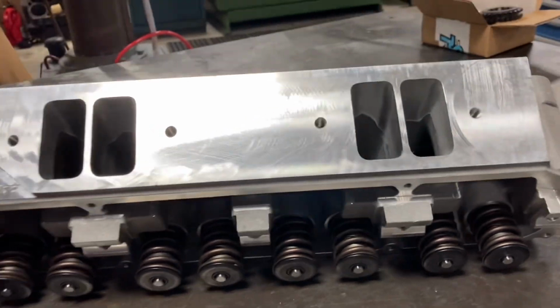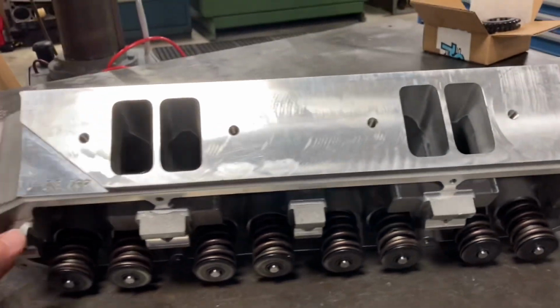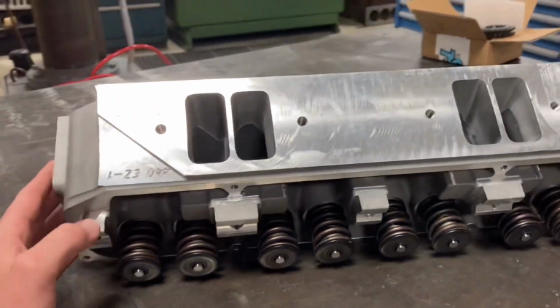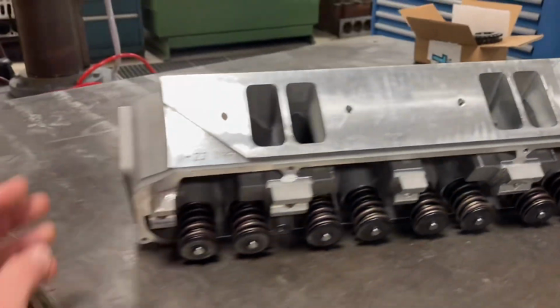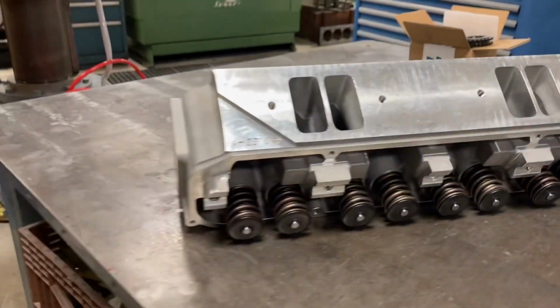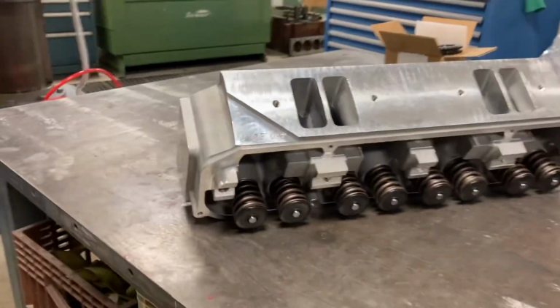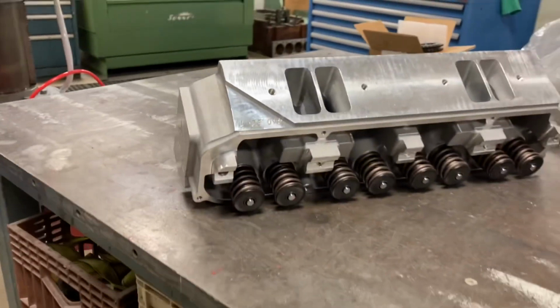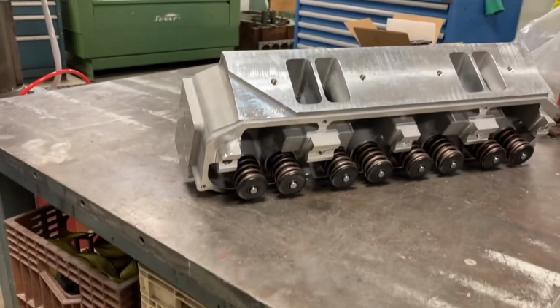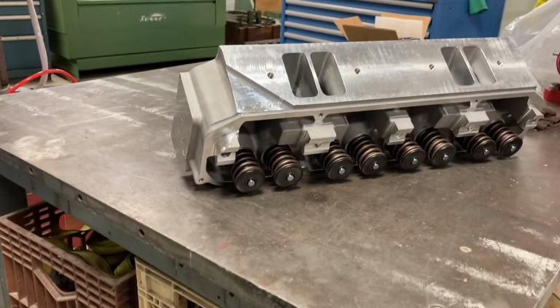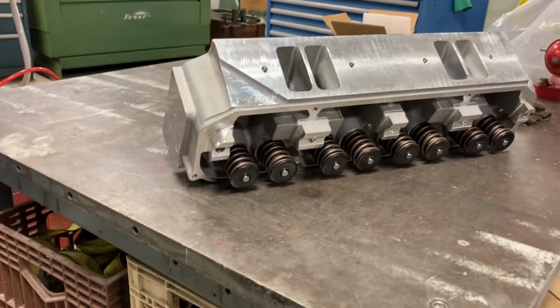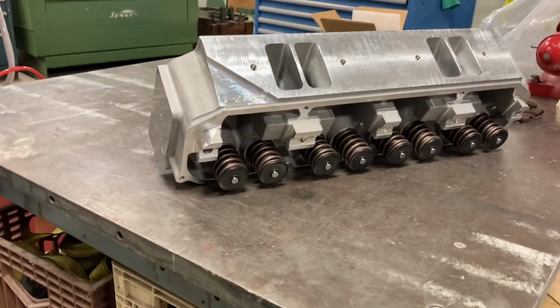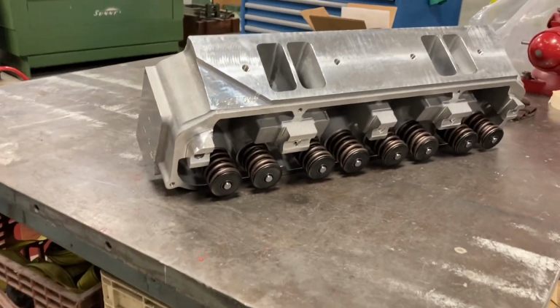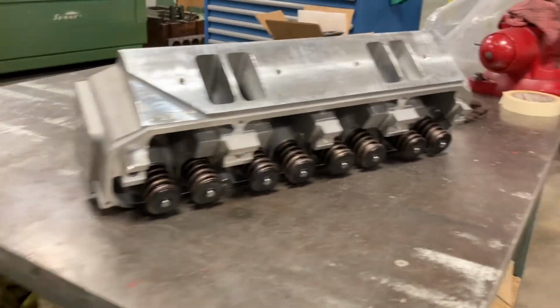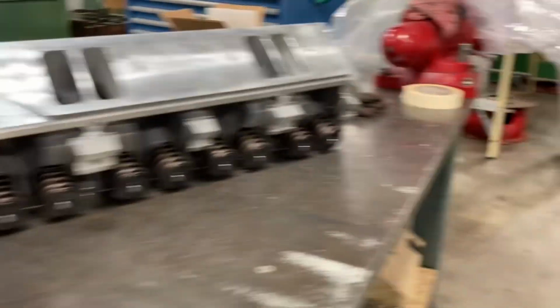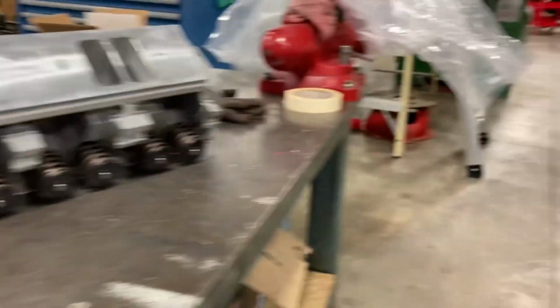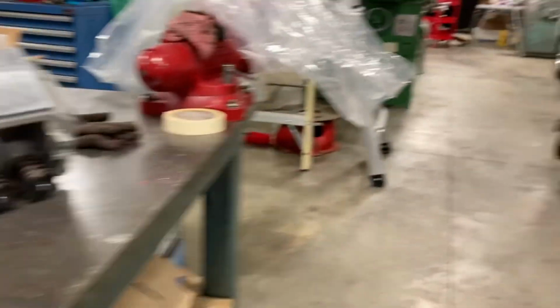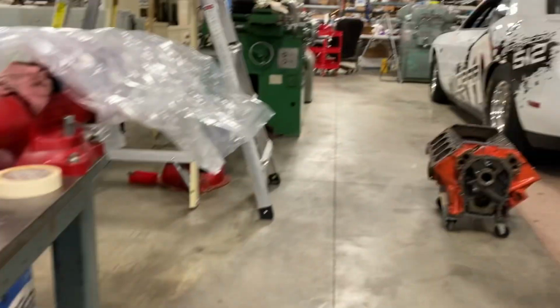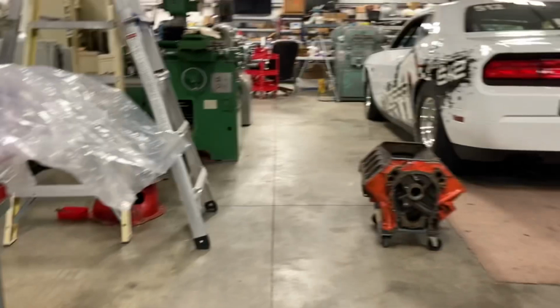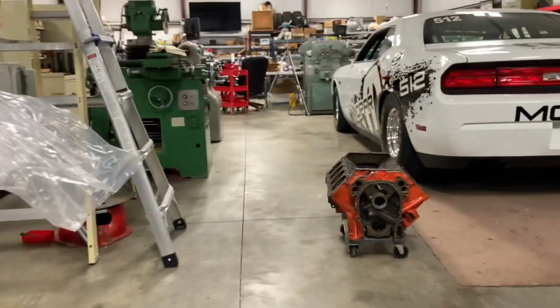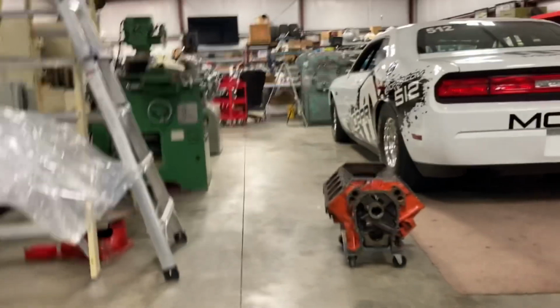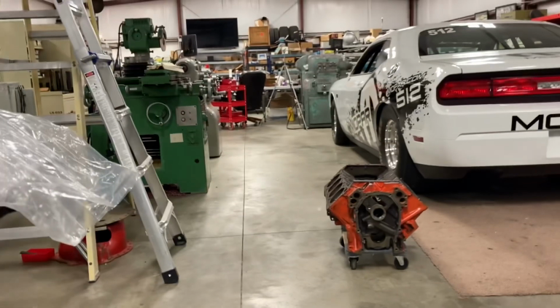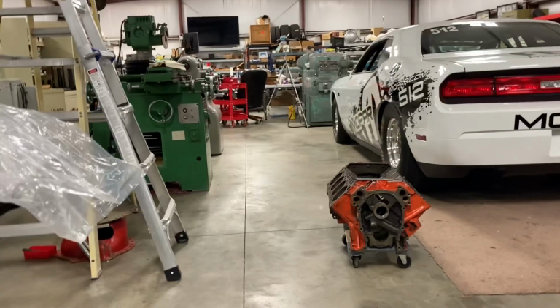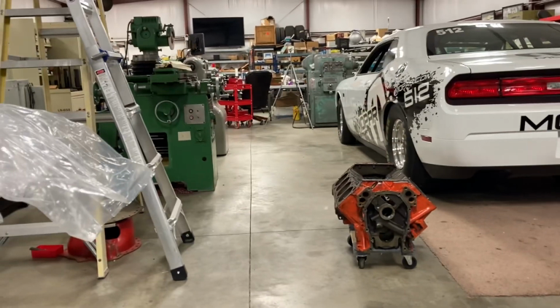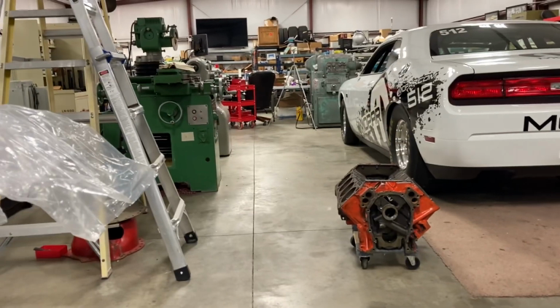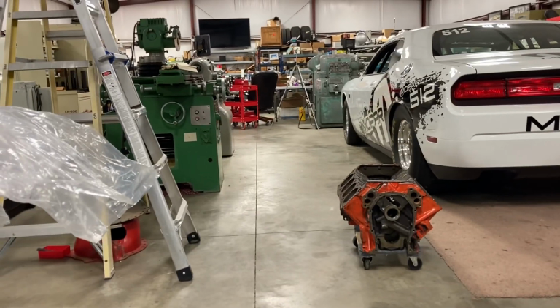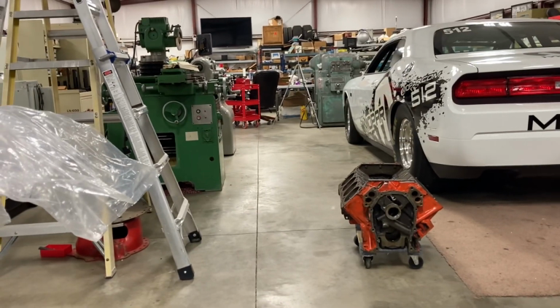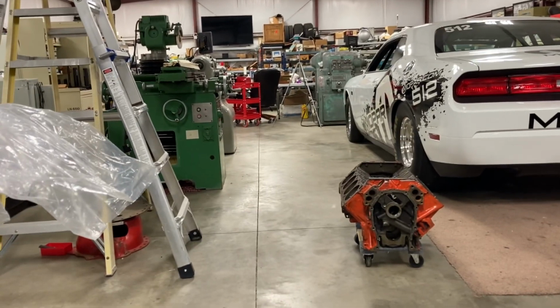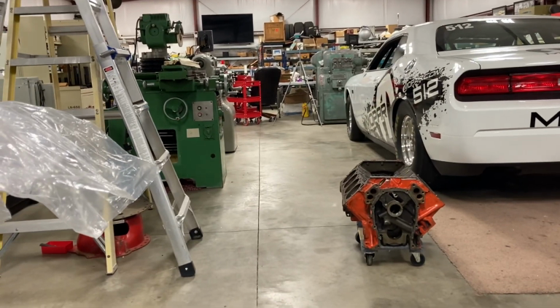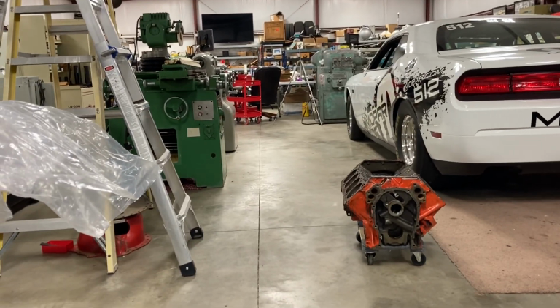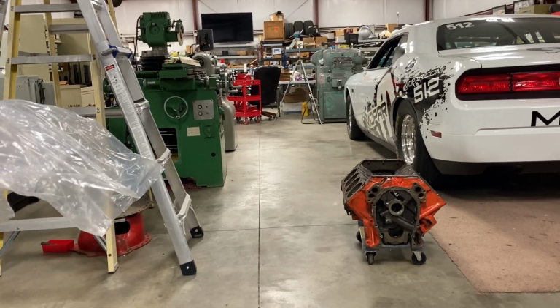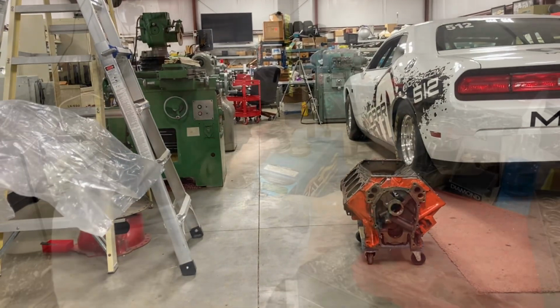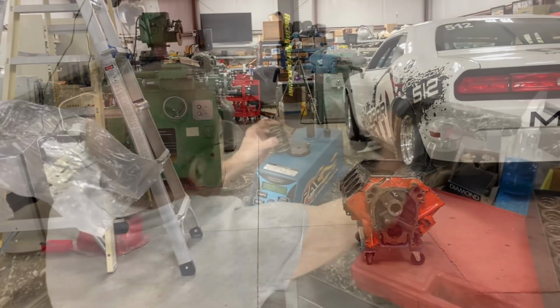Getting these checked out, they should be ready to bolt on whenever they leave here if everything looks good. So I wanted to bring you along for that. And we can sneak over and look at his Hemi again — he's made some progress on it.